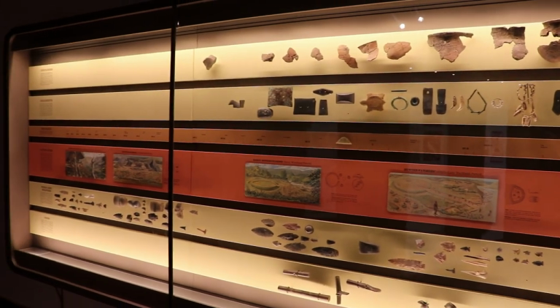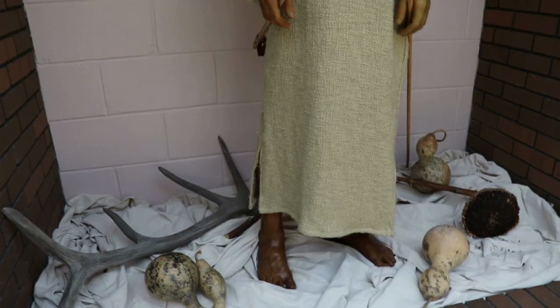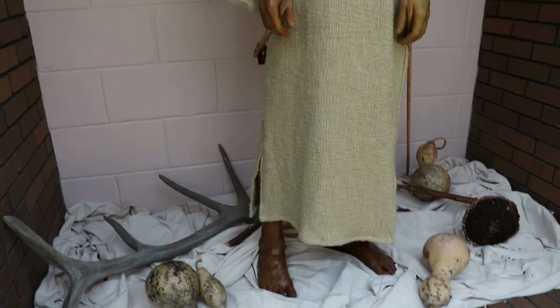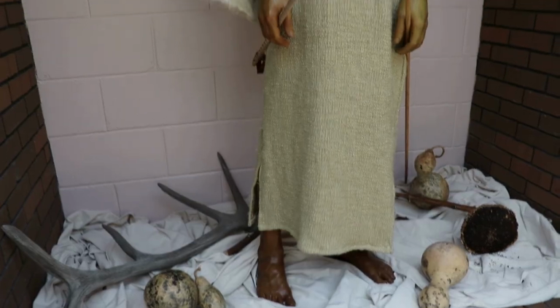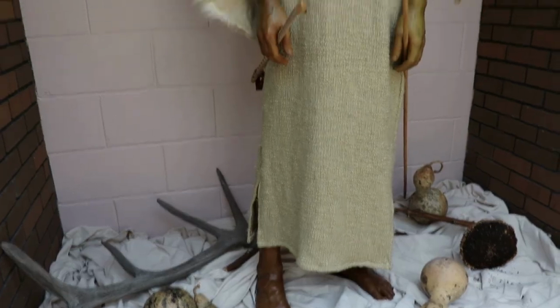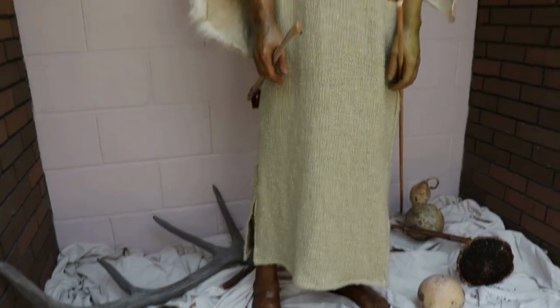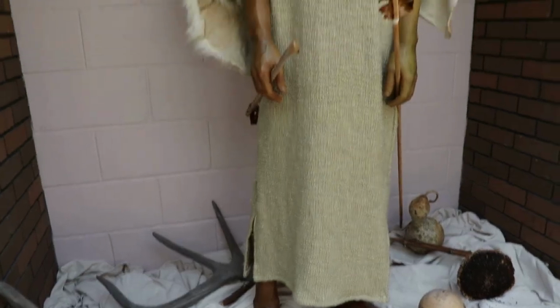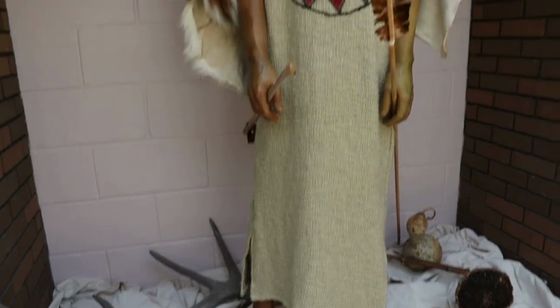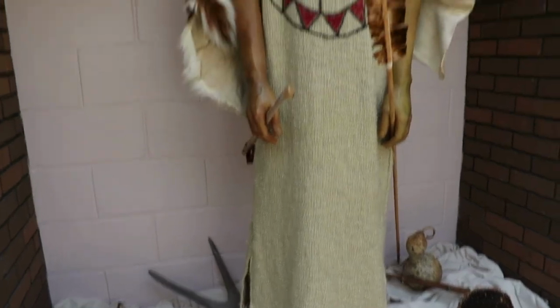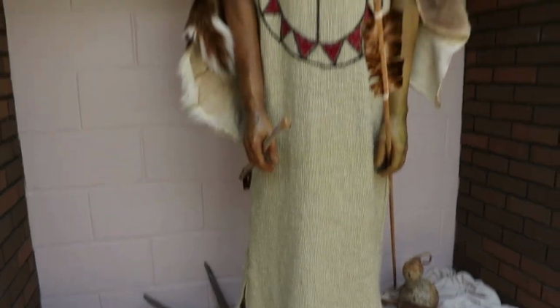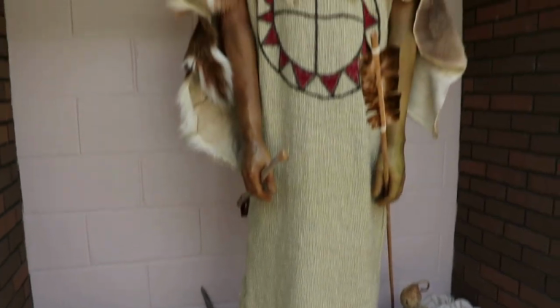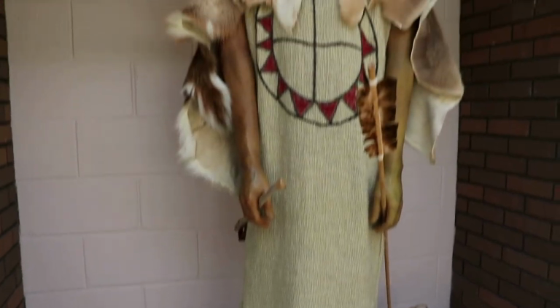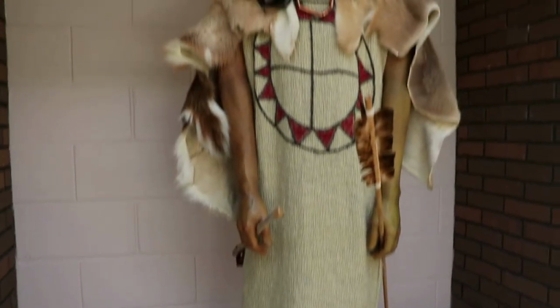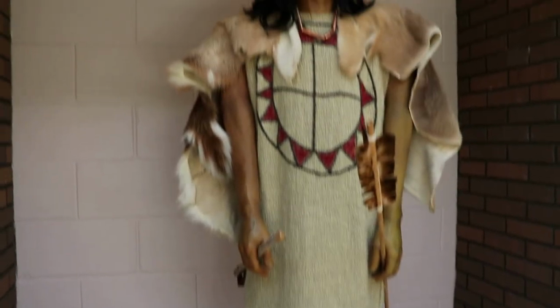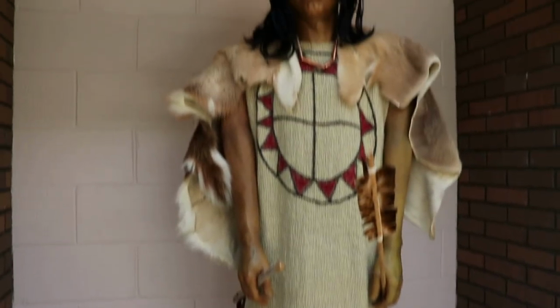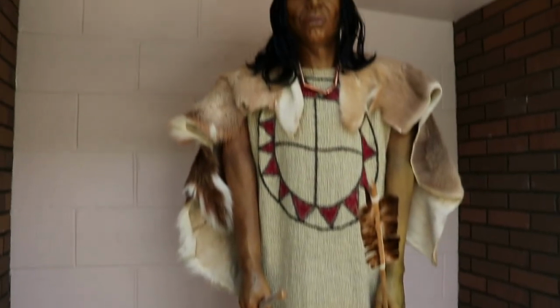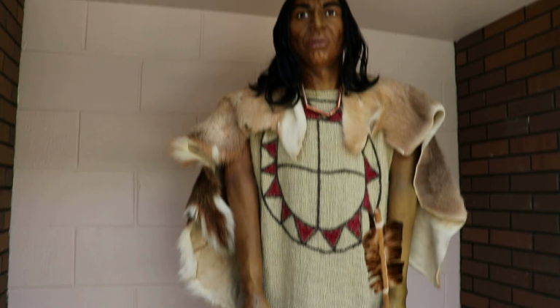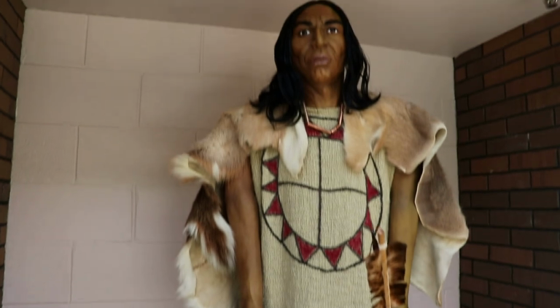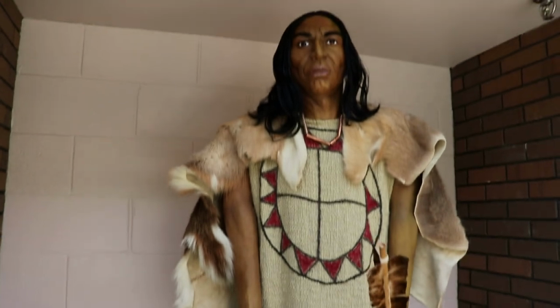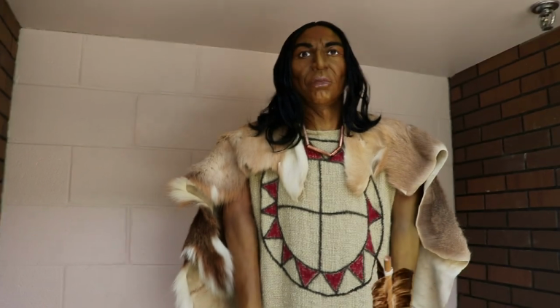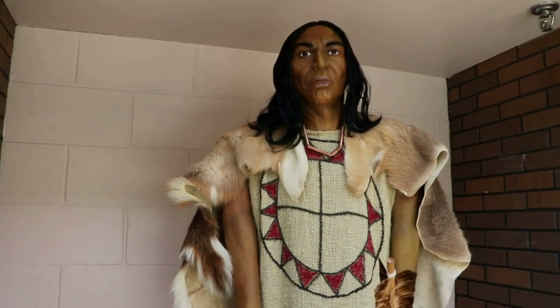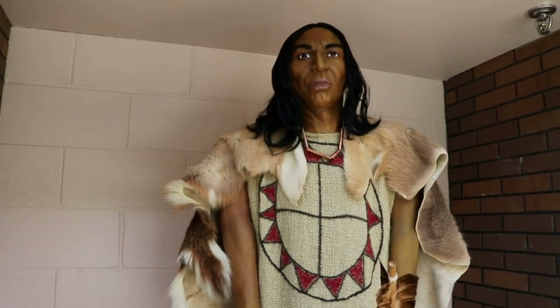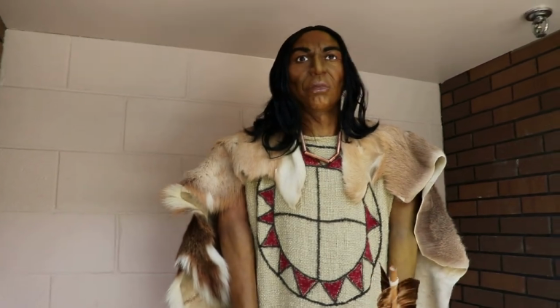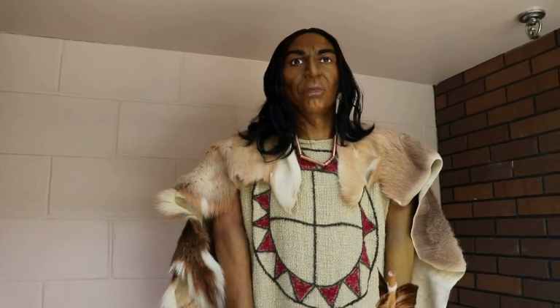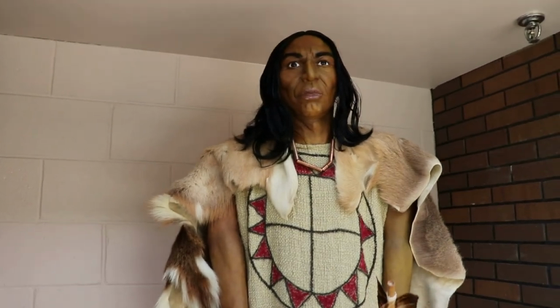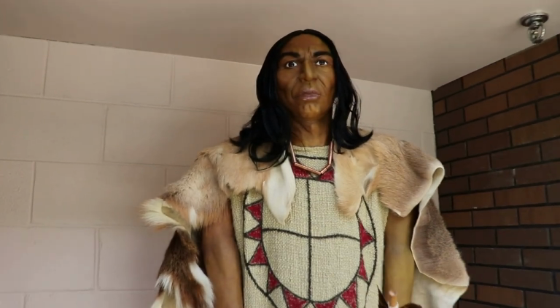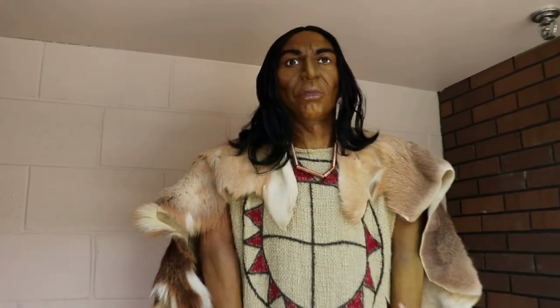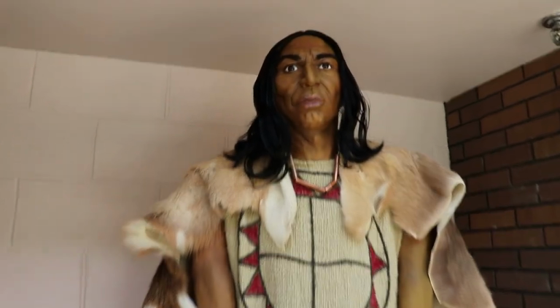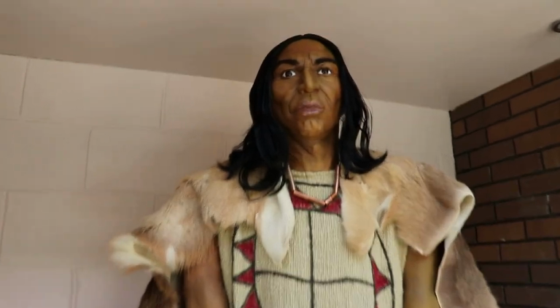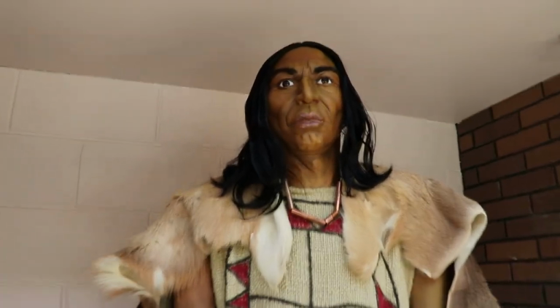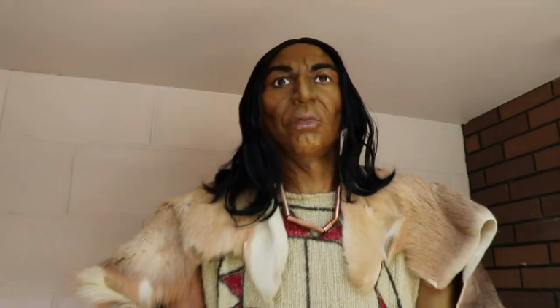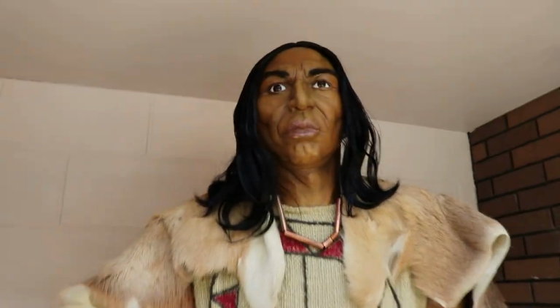And here's a wax figure of a Native American.